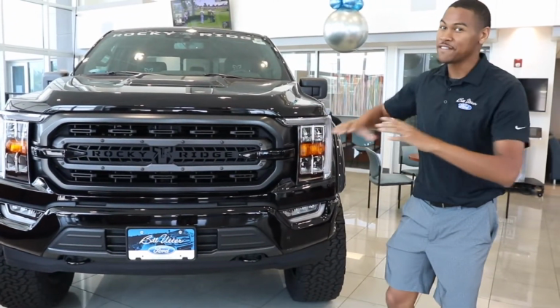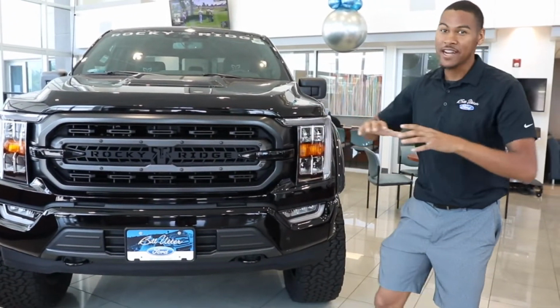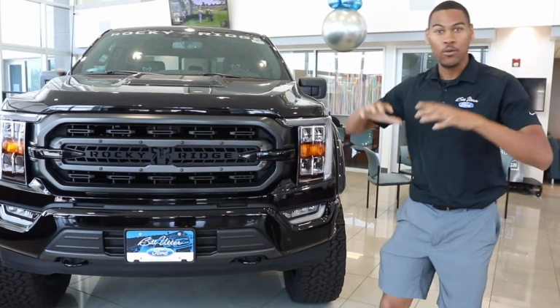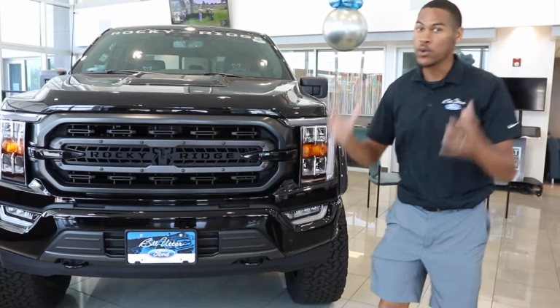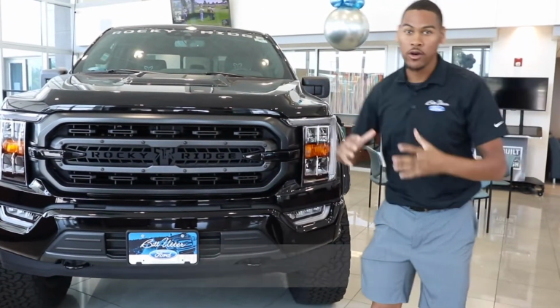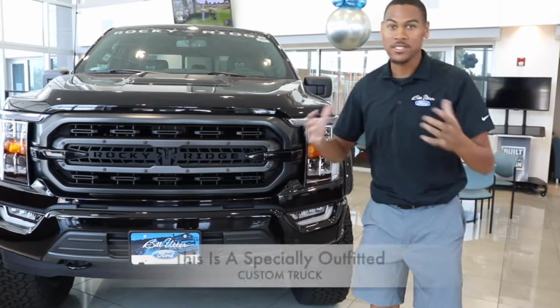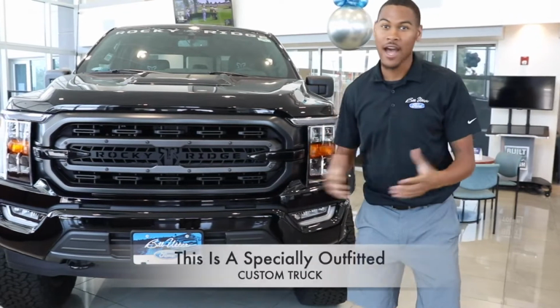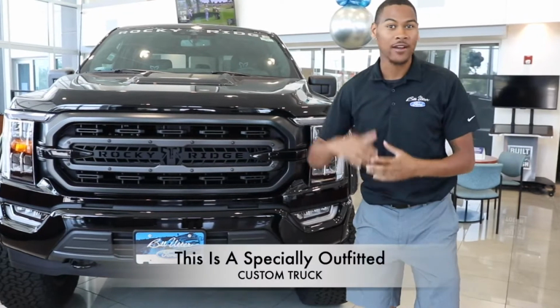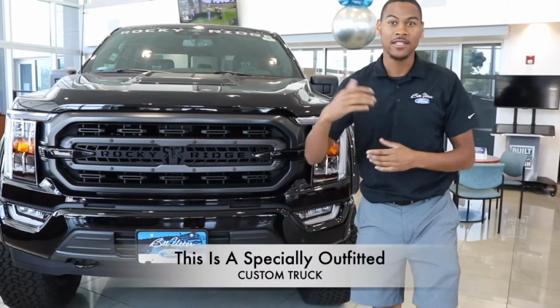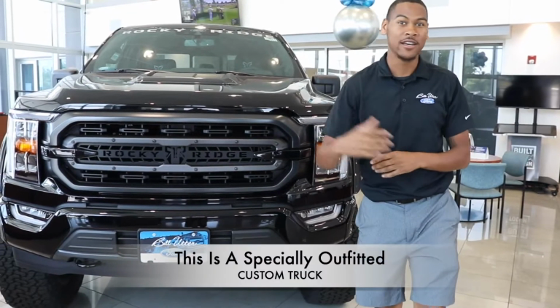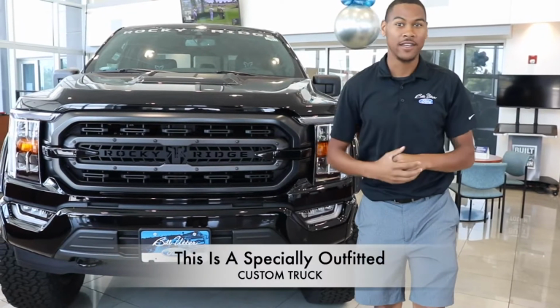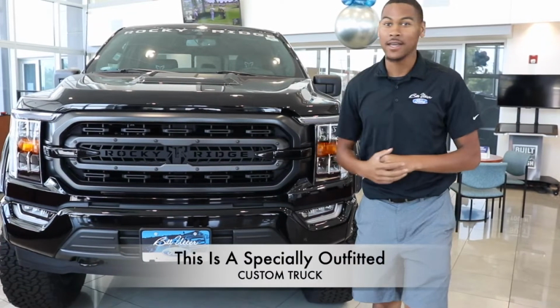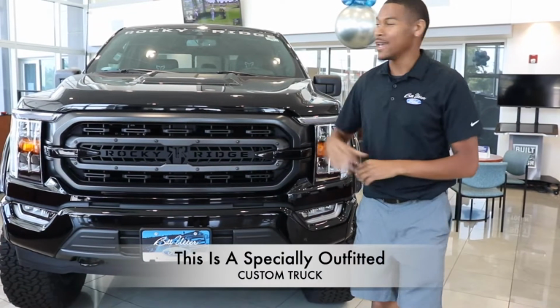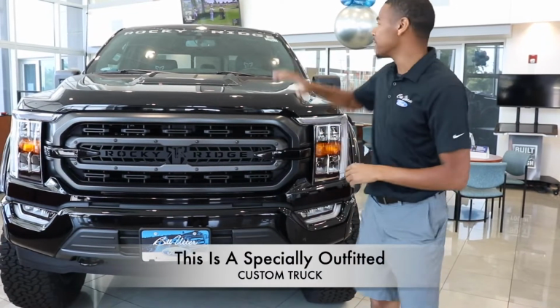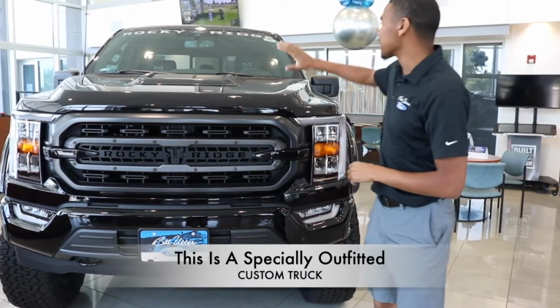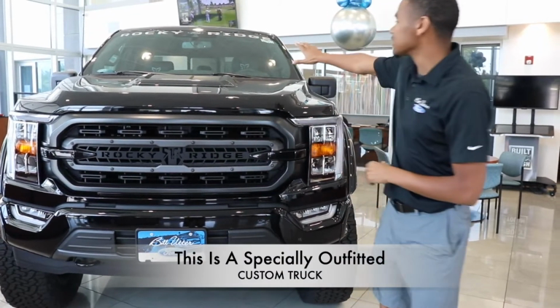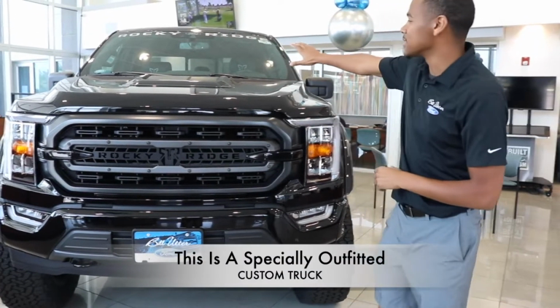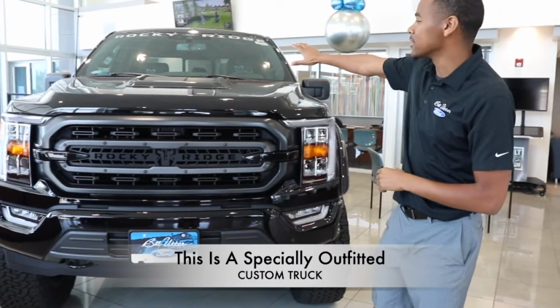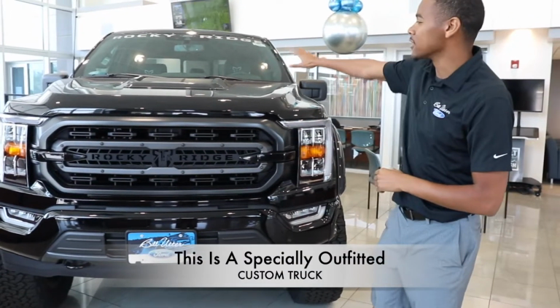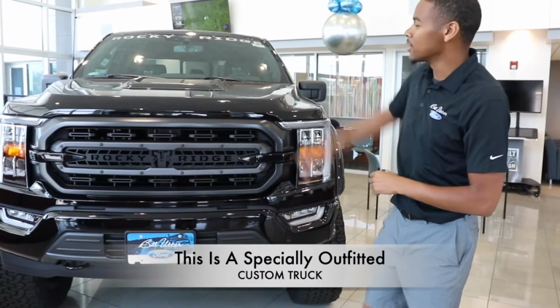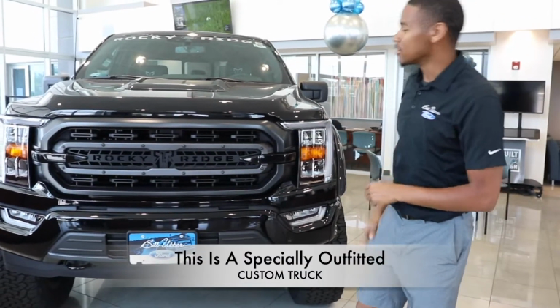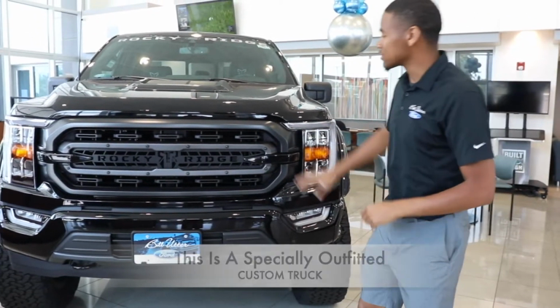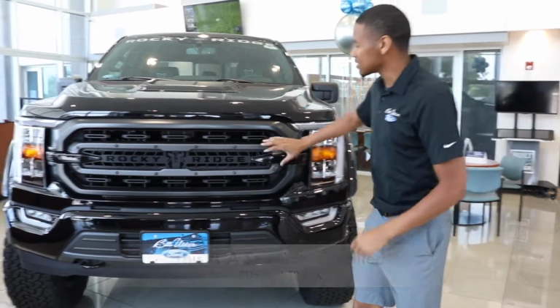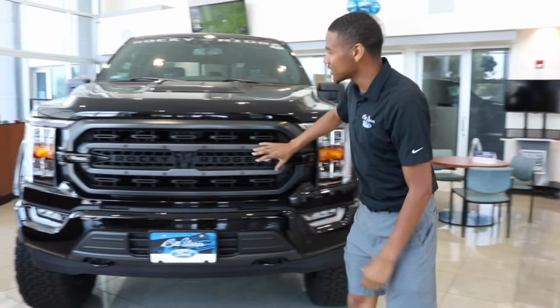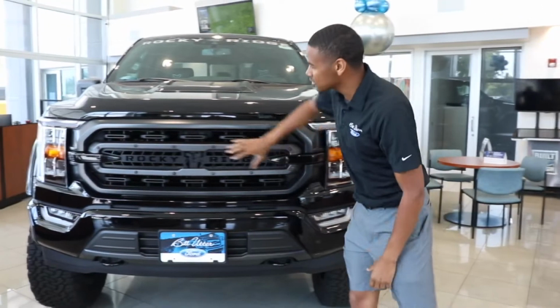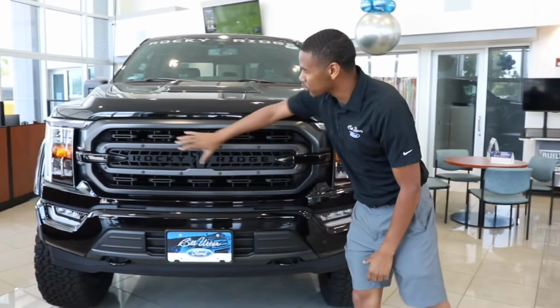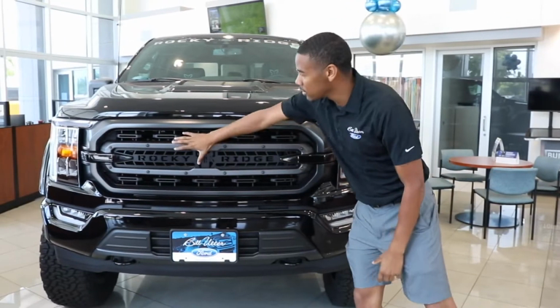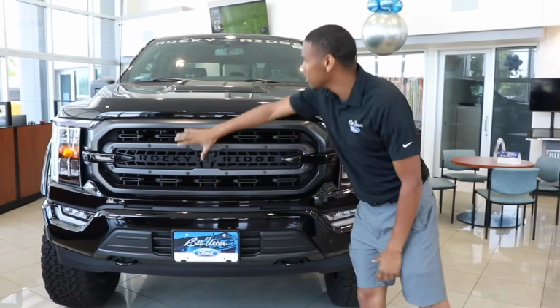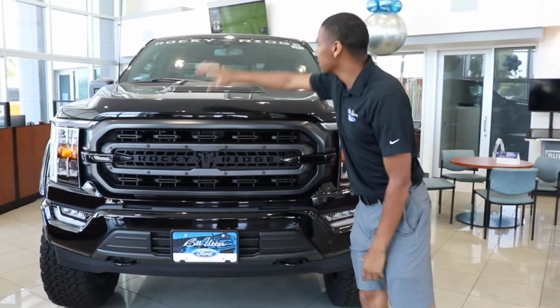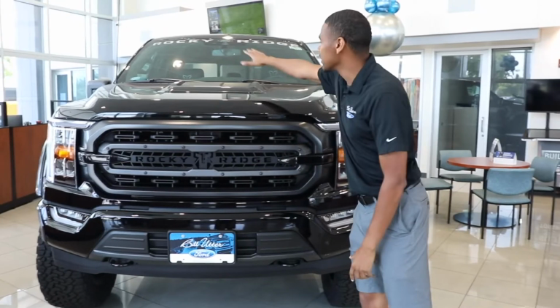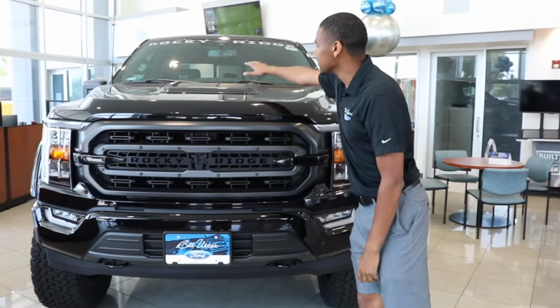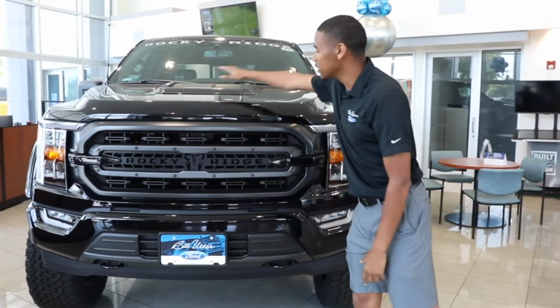They fit it out with wheels, tires, lift kit, and even a custom interior. Notice such things as the grille and custom hood.